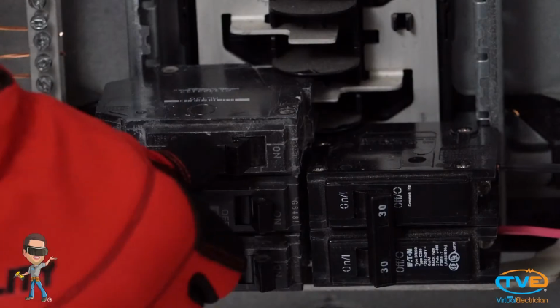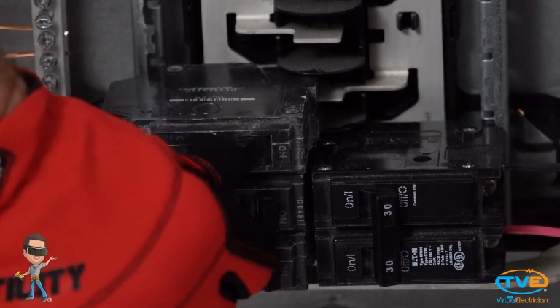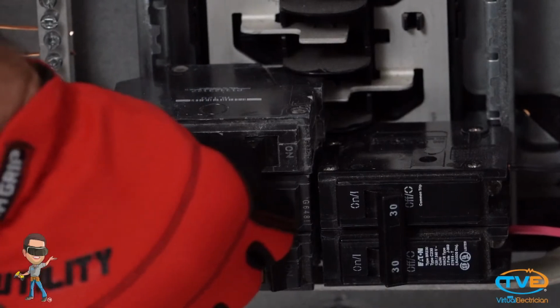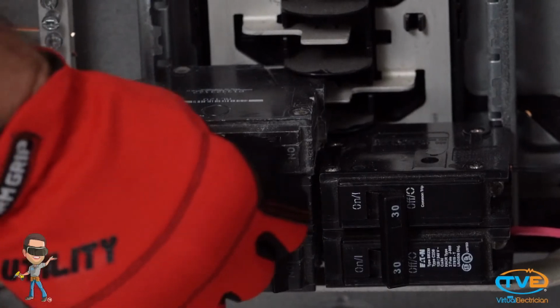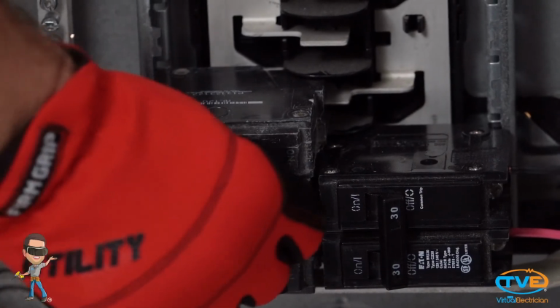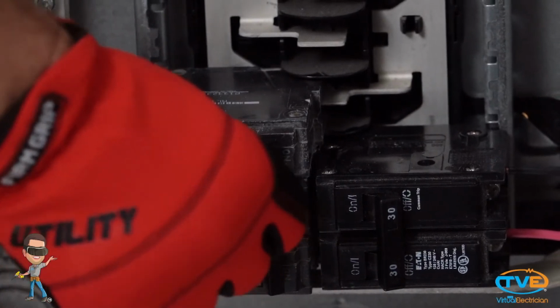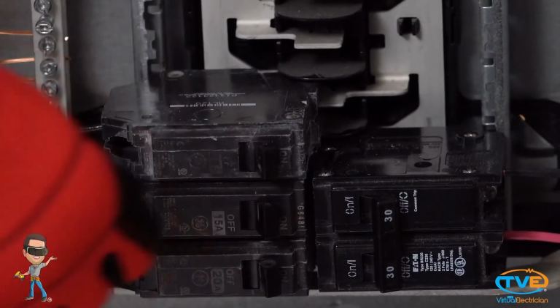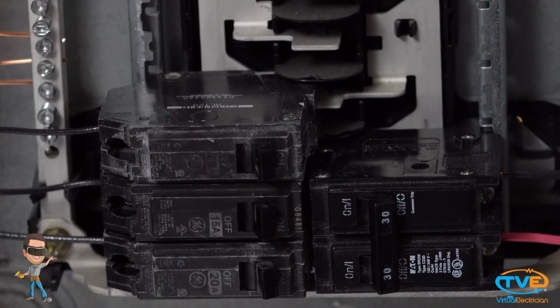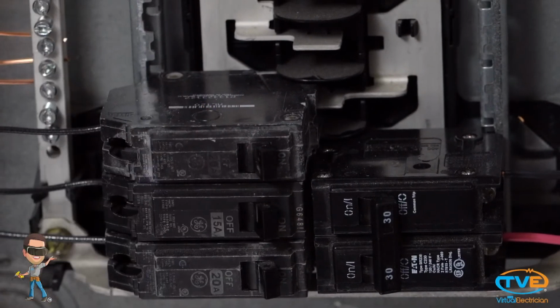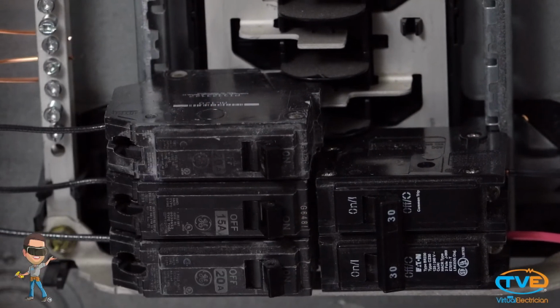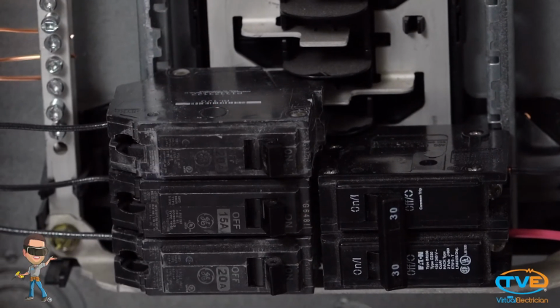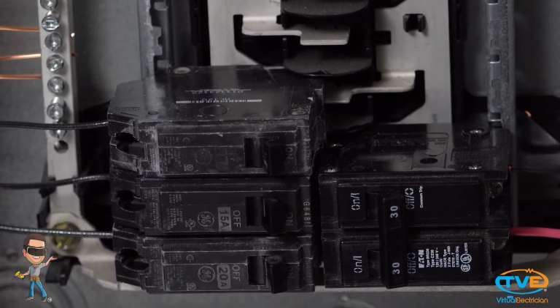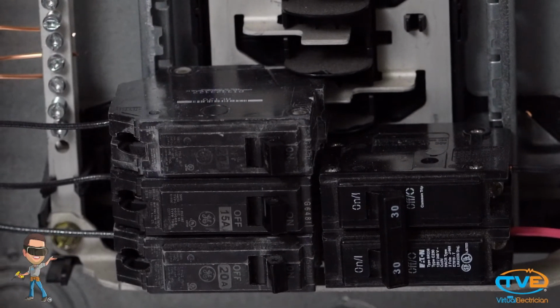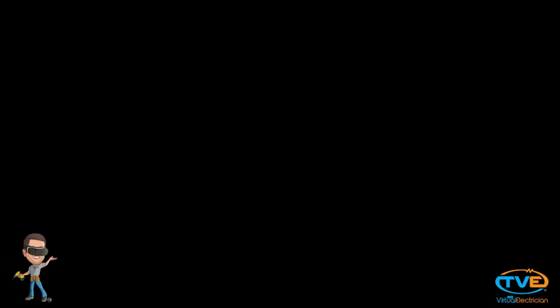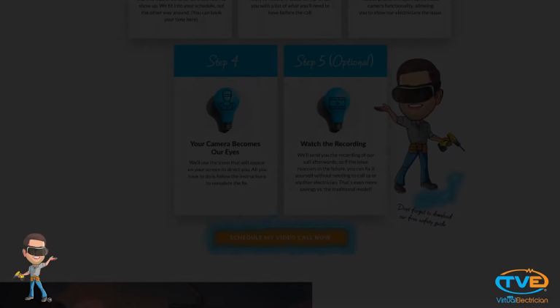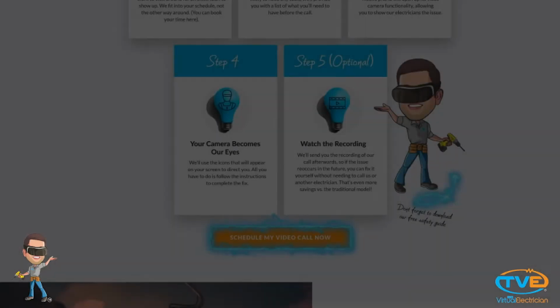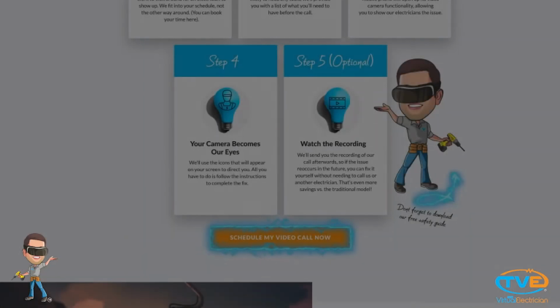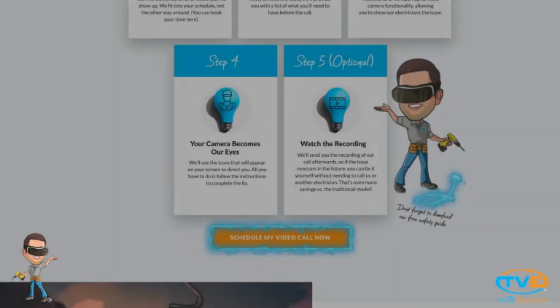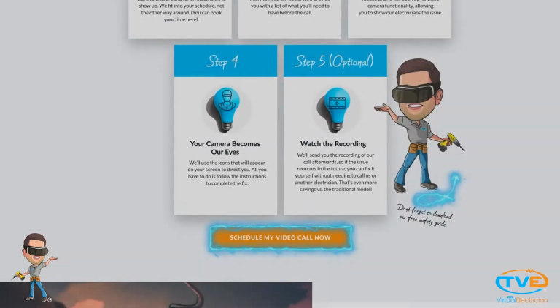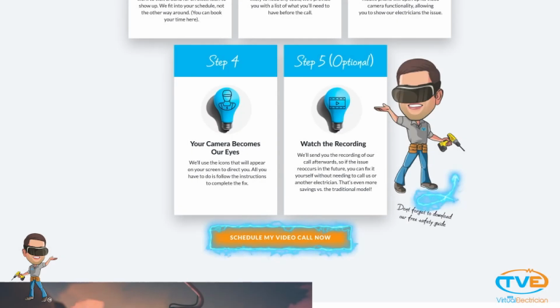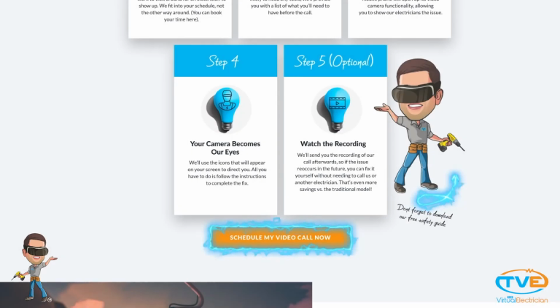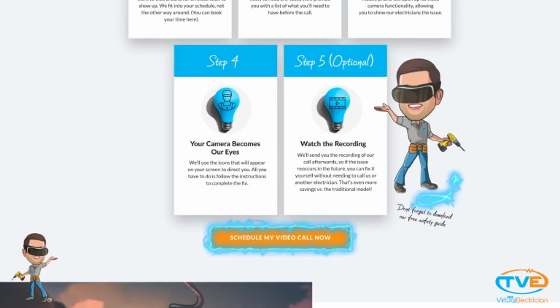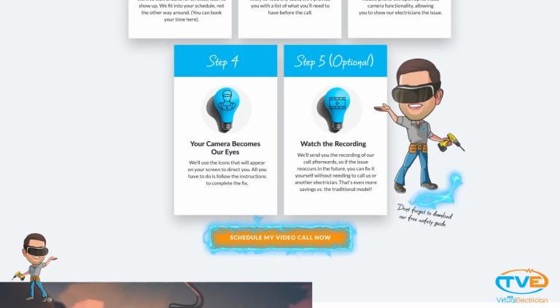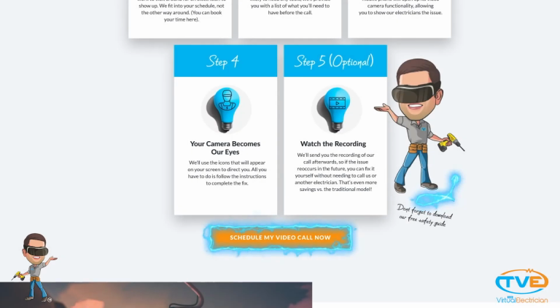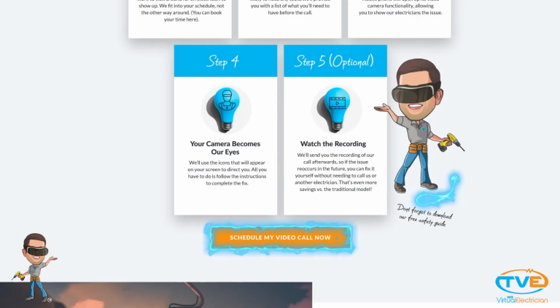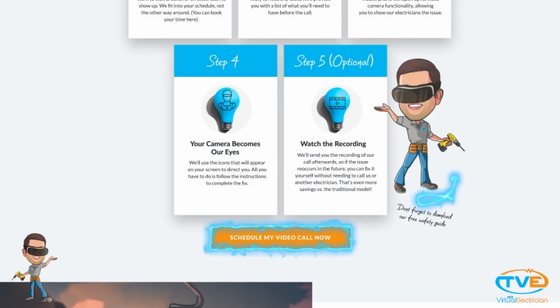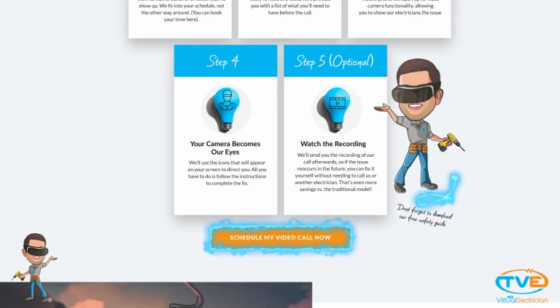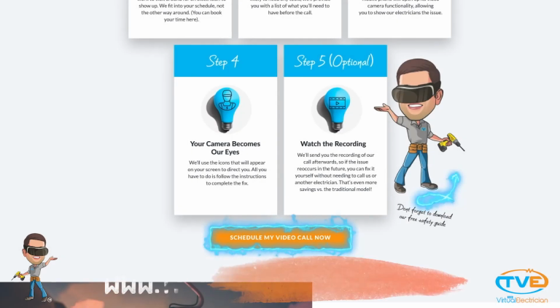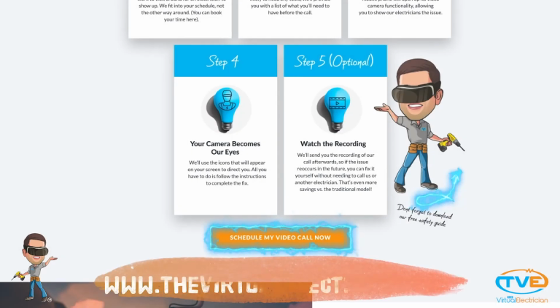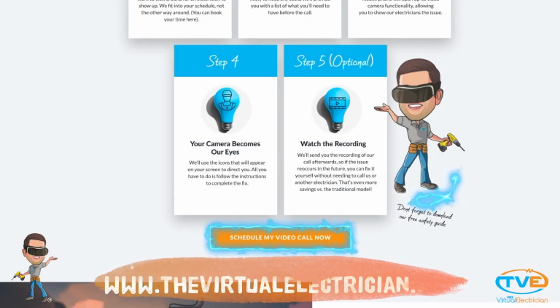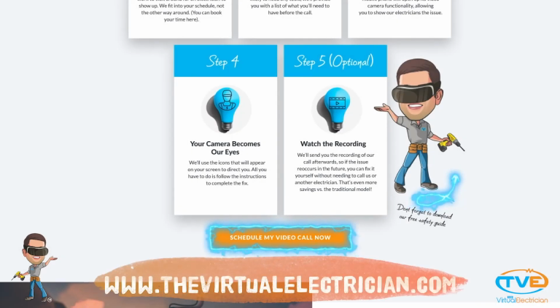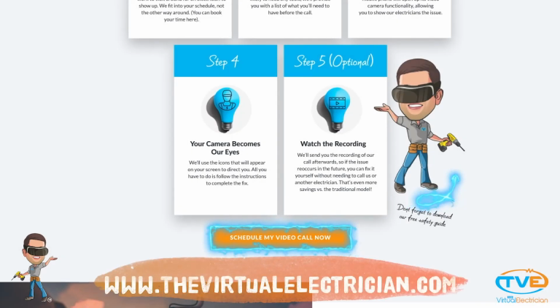Turn back on the breaker and test. Please like this video and subscribe to our page for more videos.